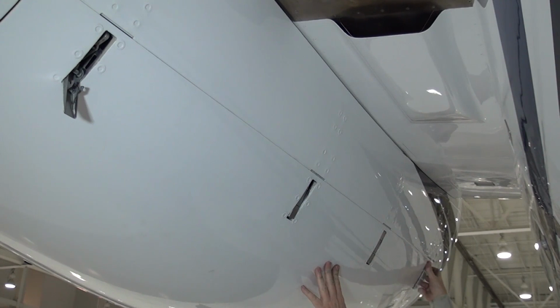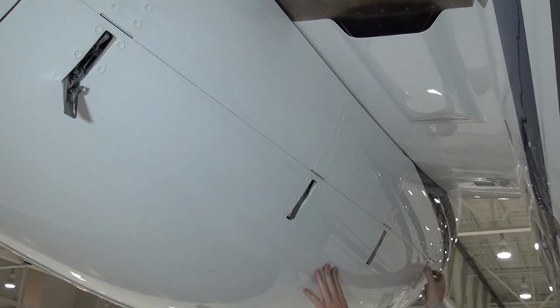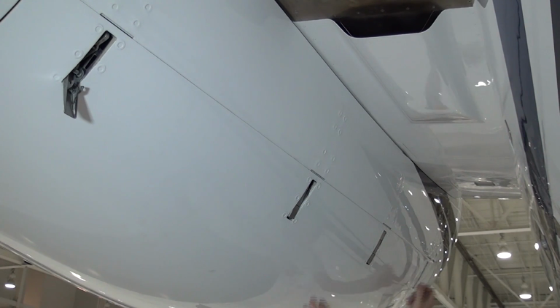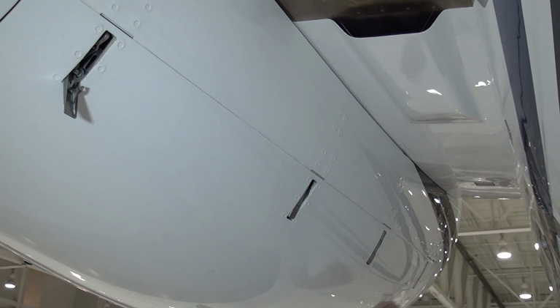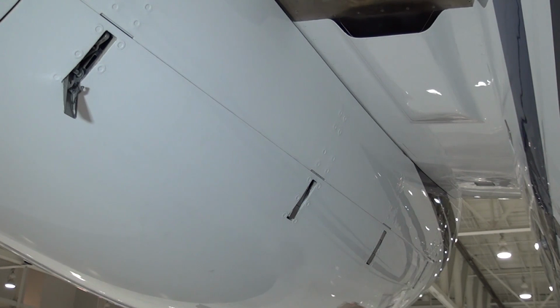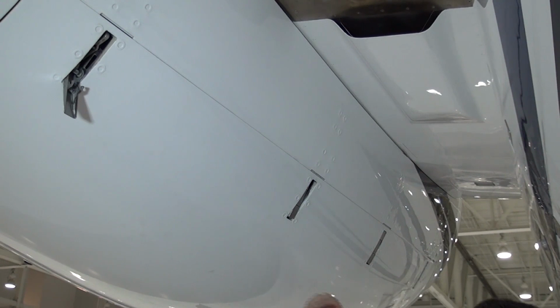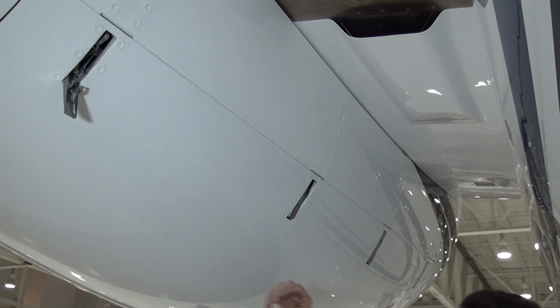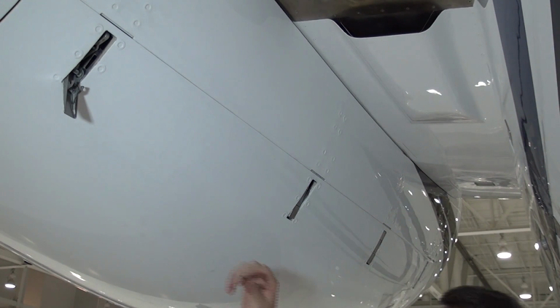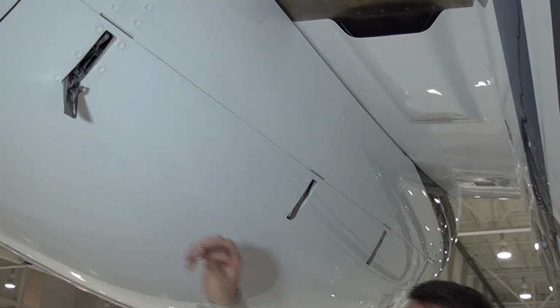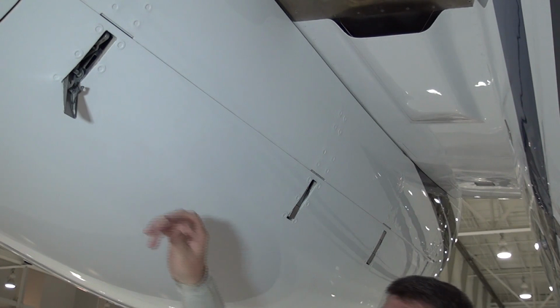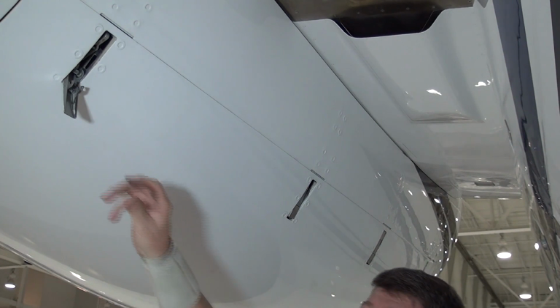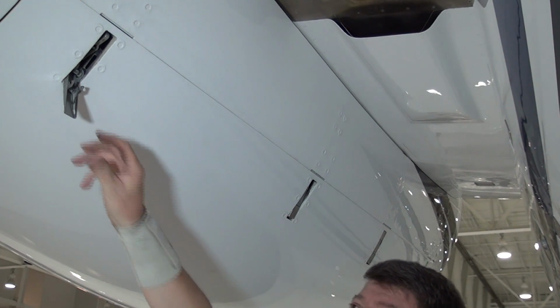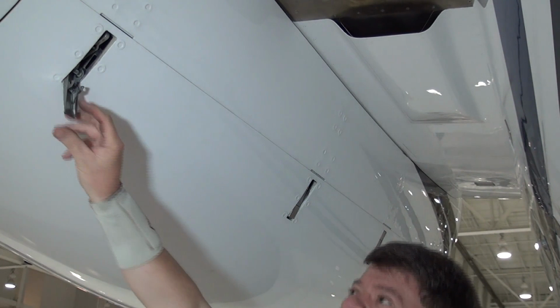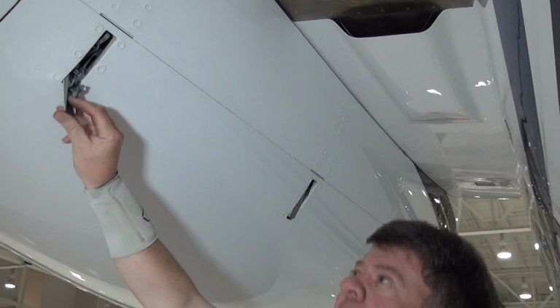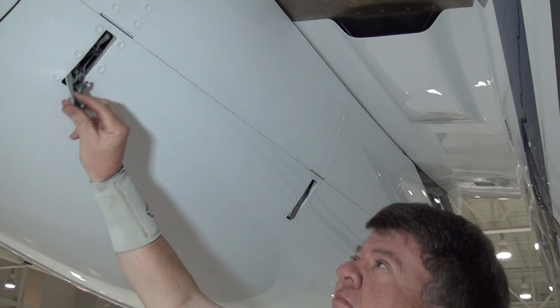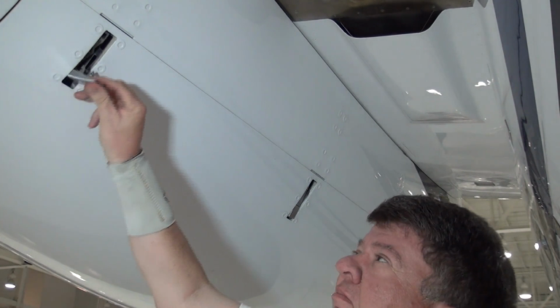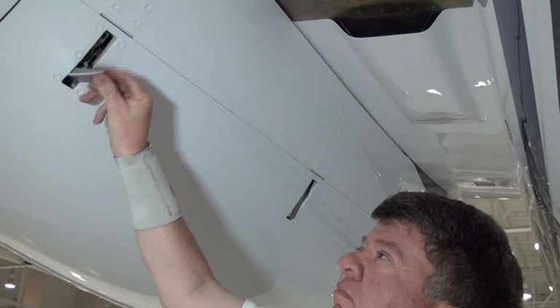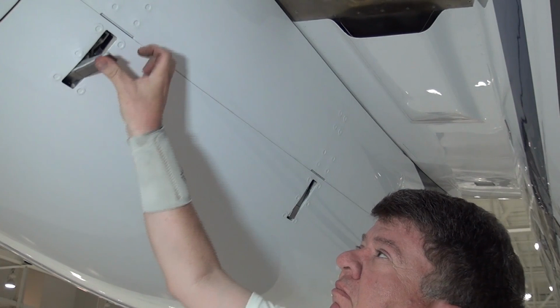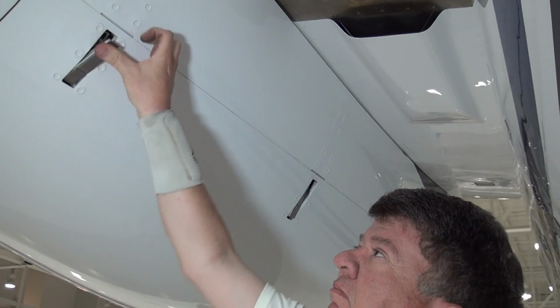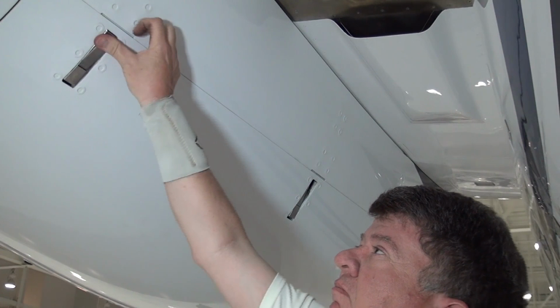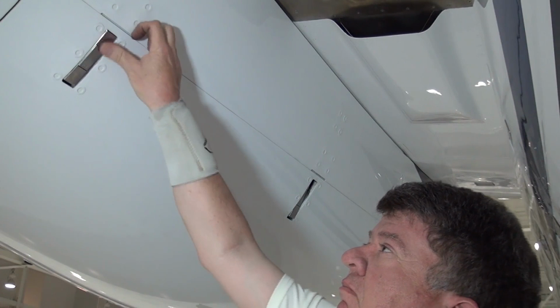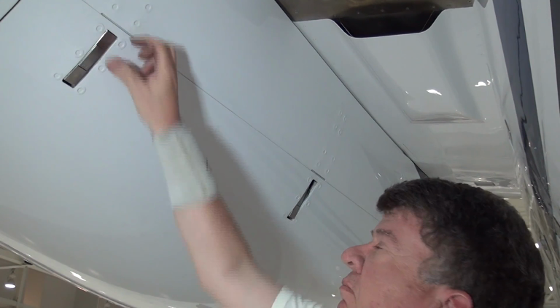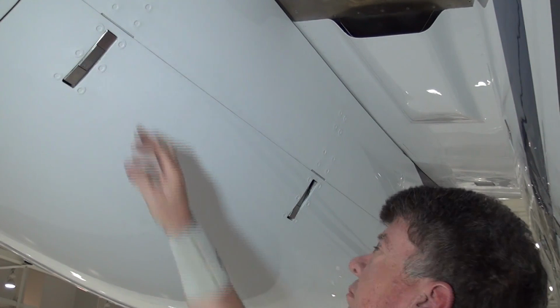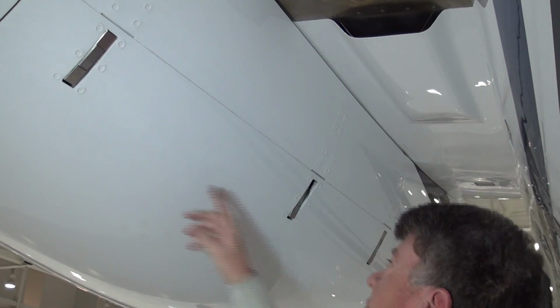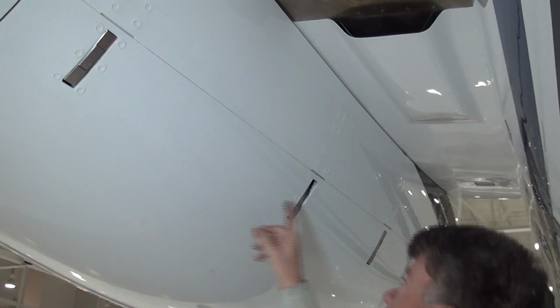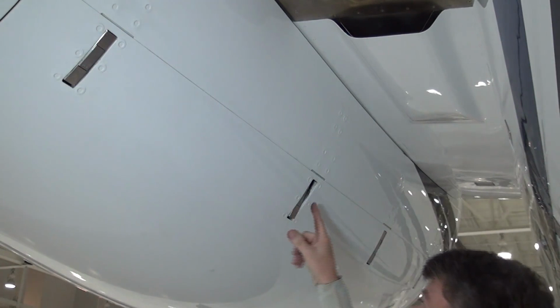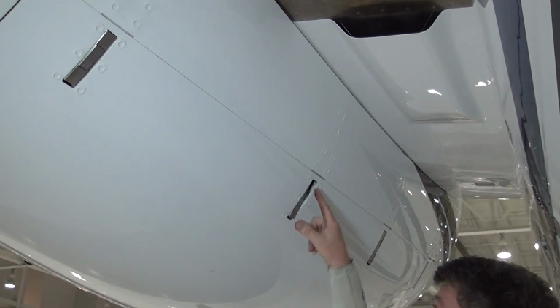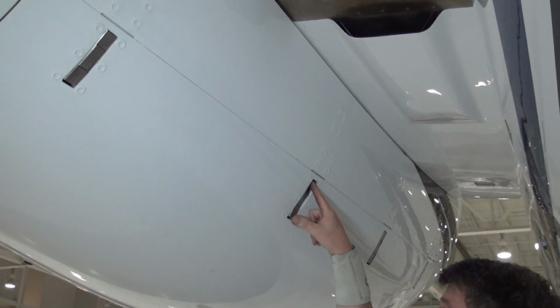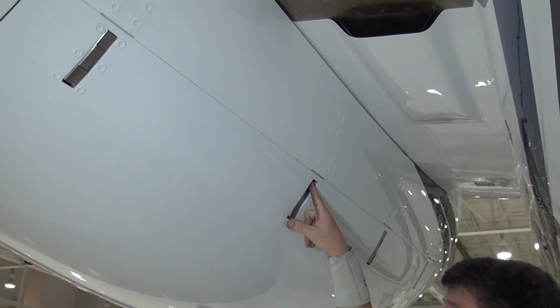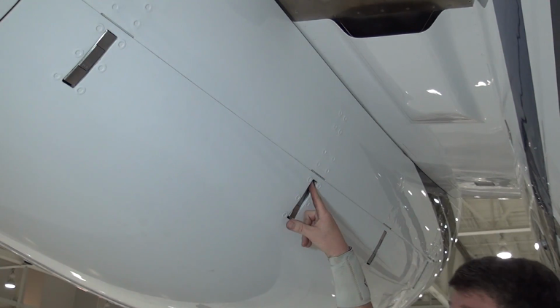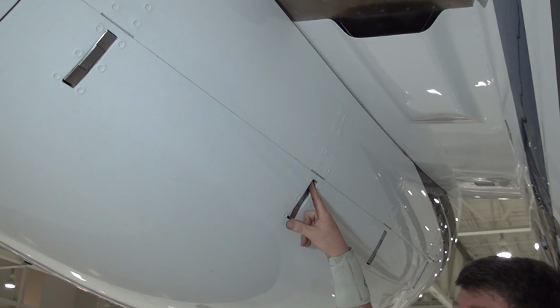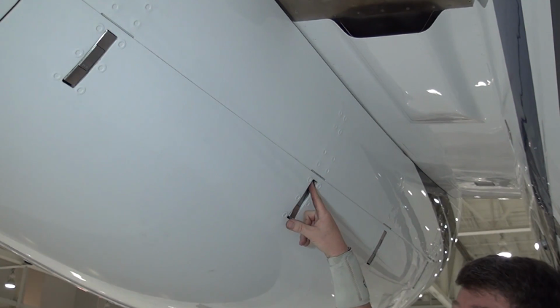The second sign would be that the cow latch is fully stowed but below the cow door skin, as shown here.